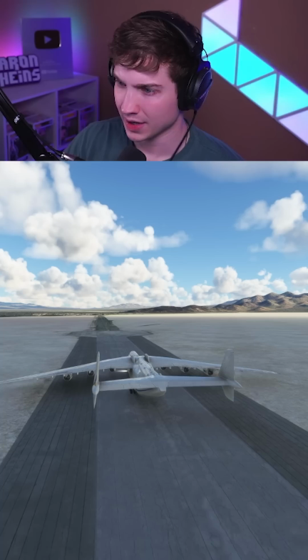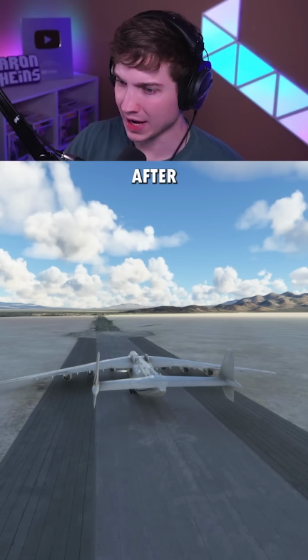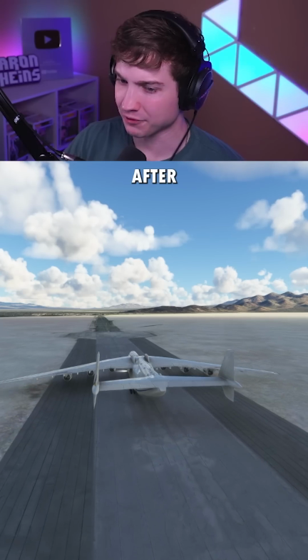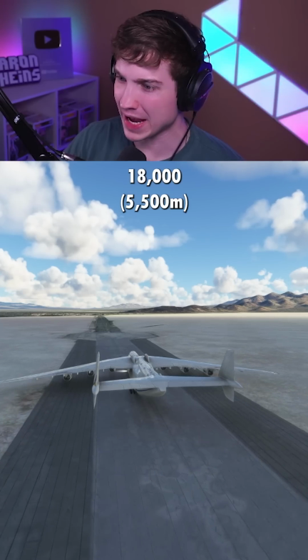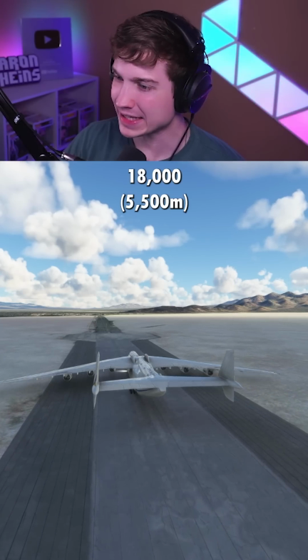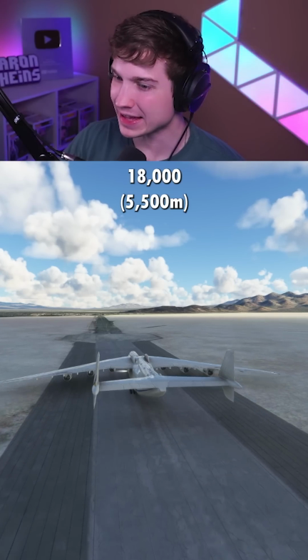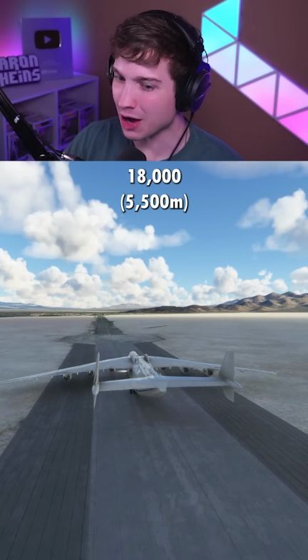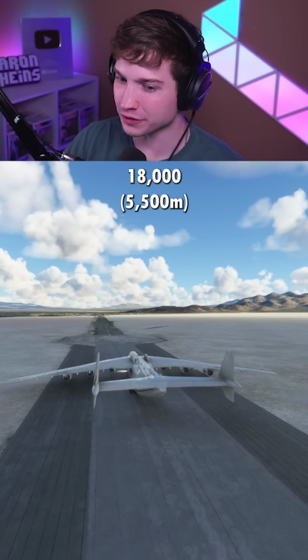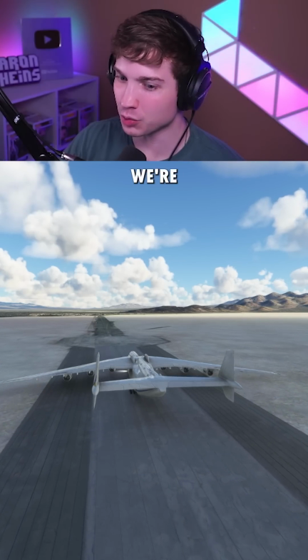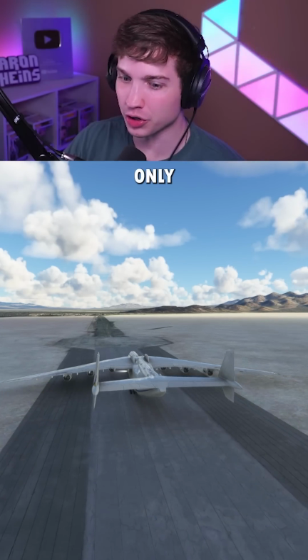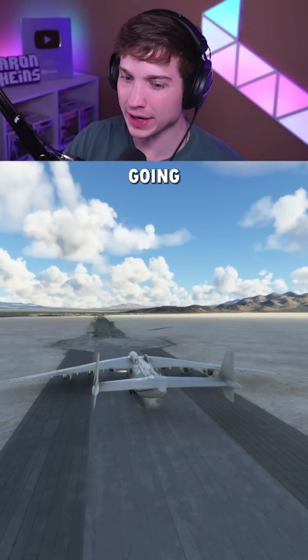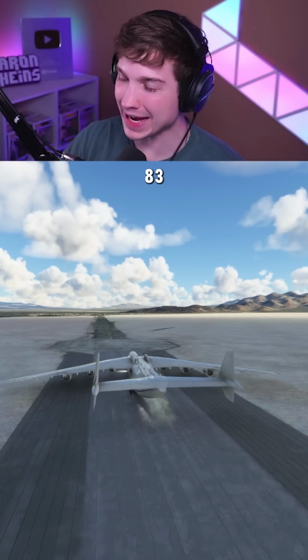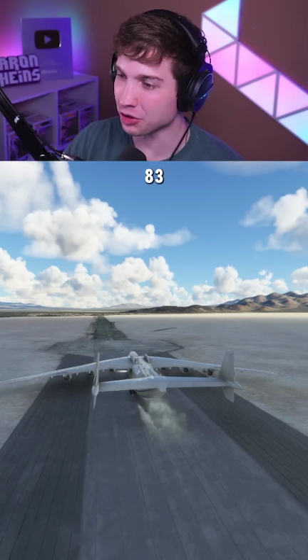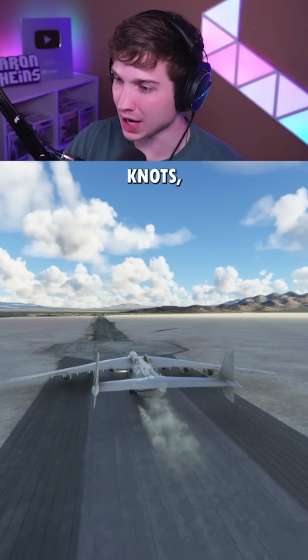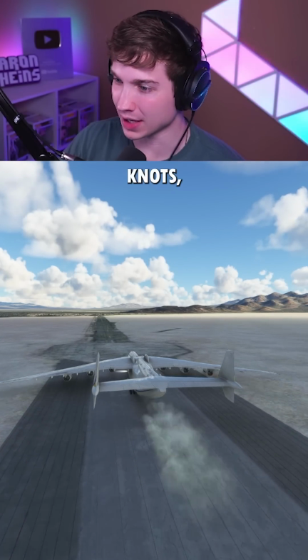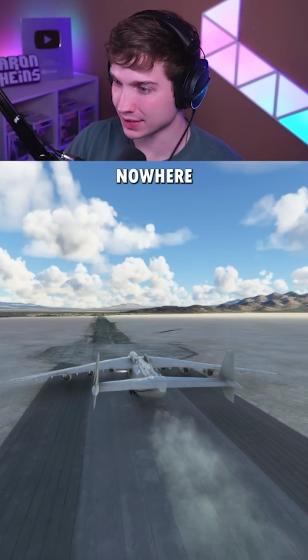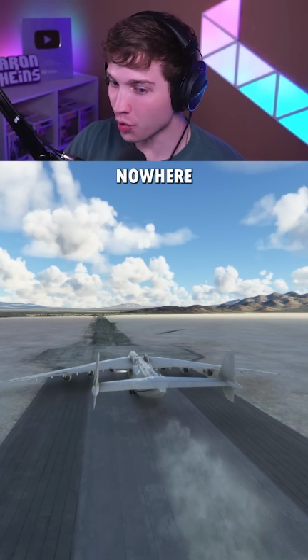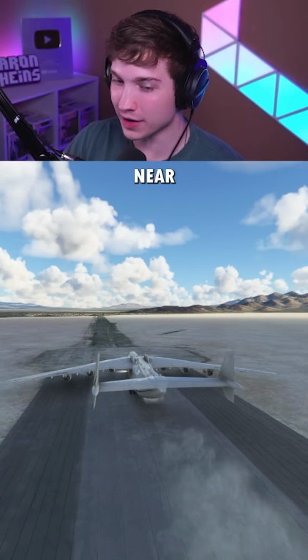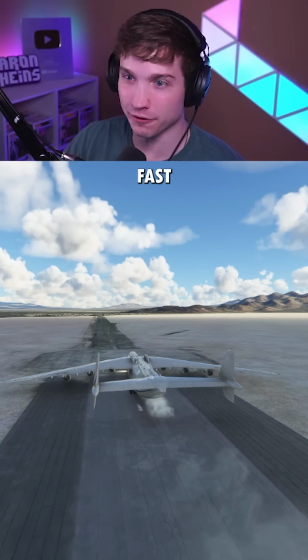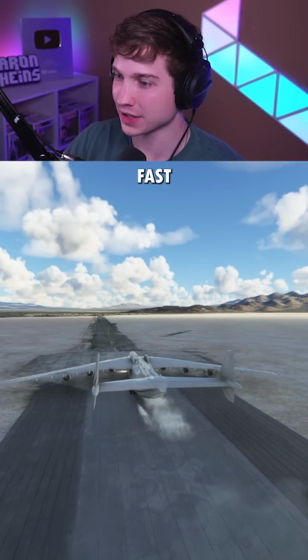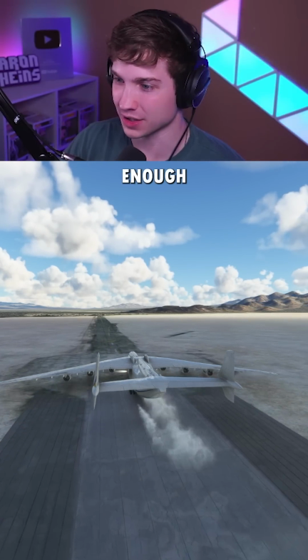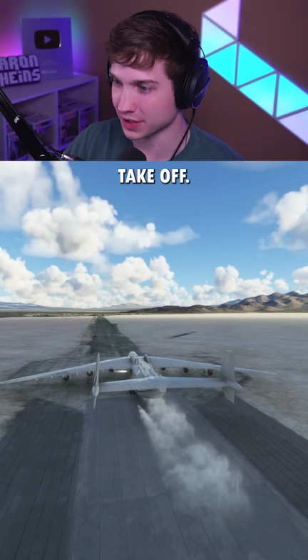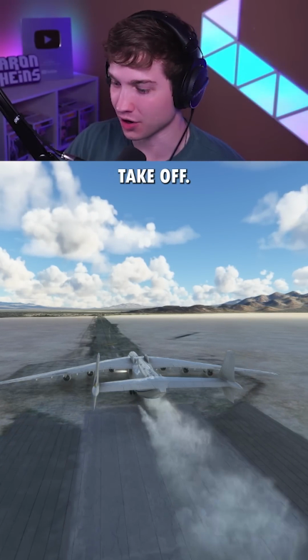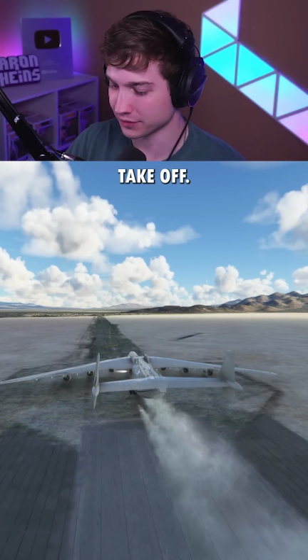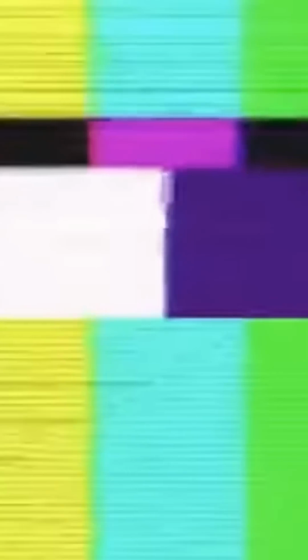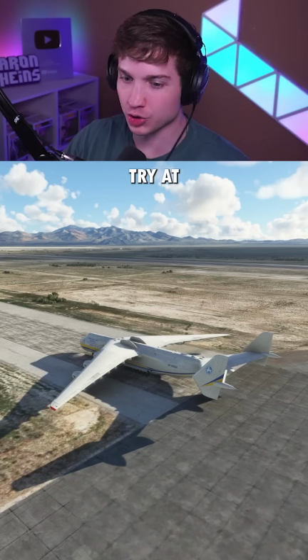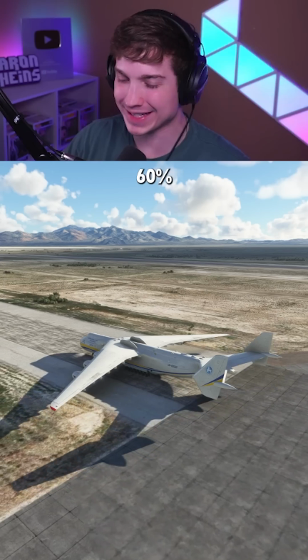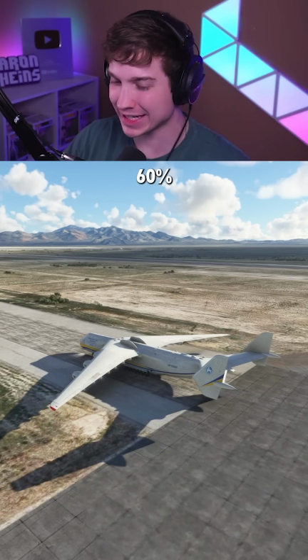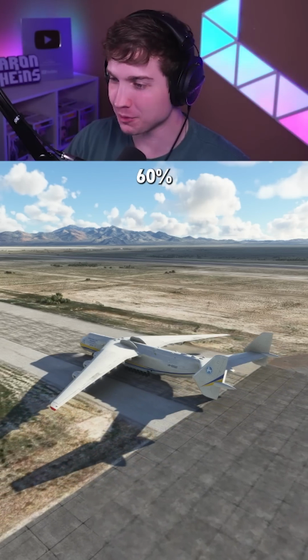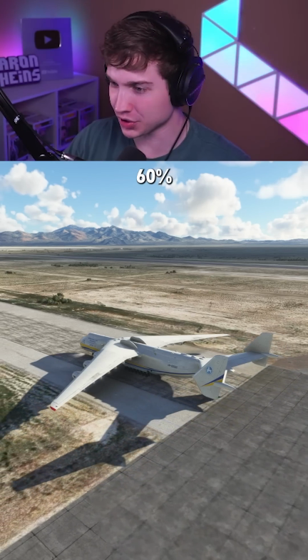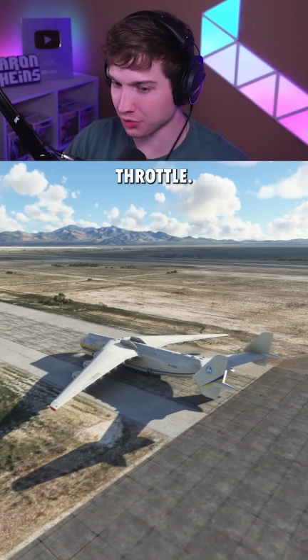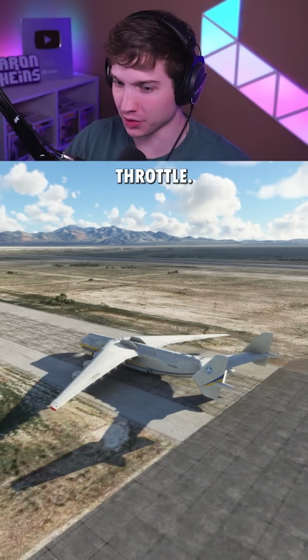After 18,000 feet we're only going 83 knots — nowhere near fast enough to take off. We're going to try at 60% throttle.